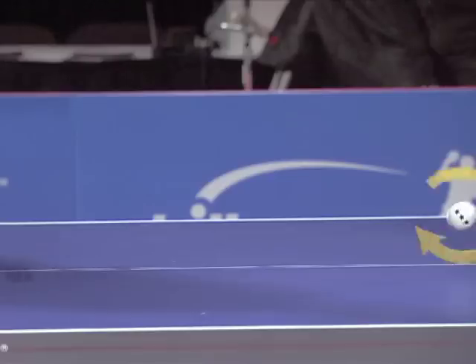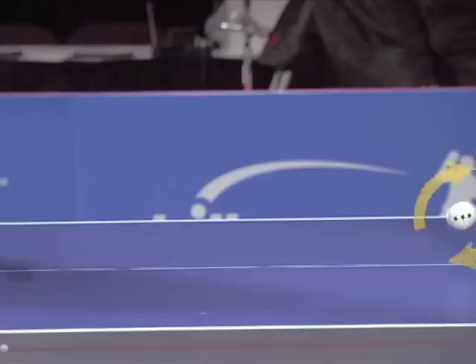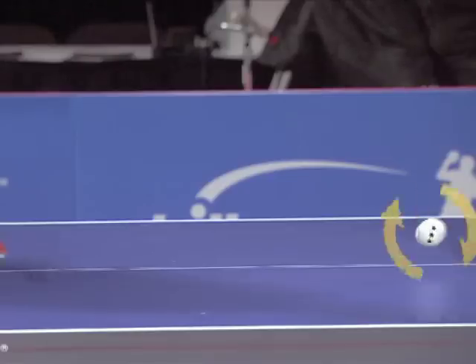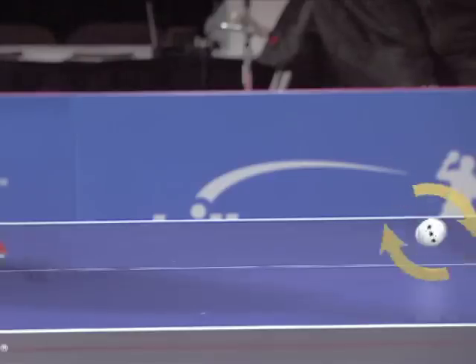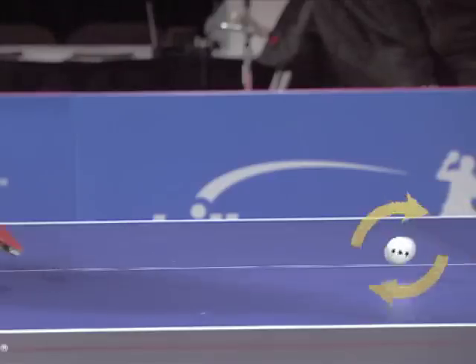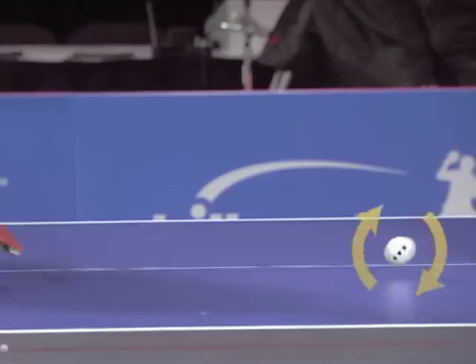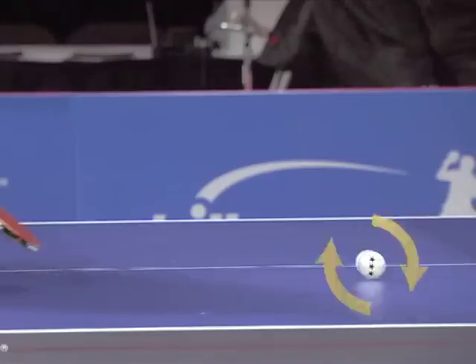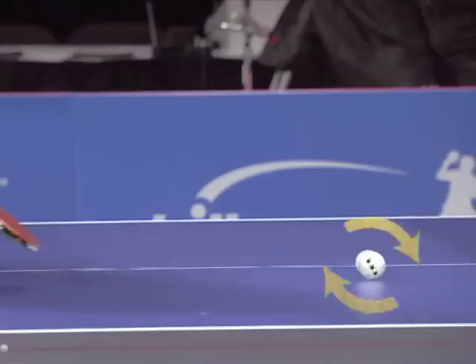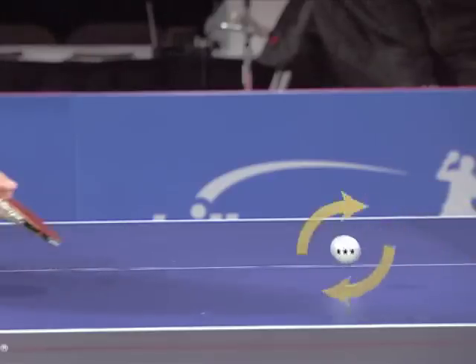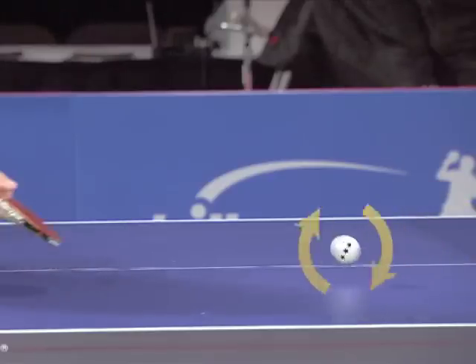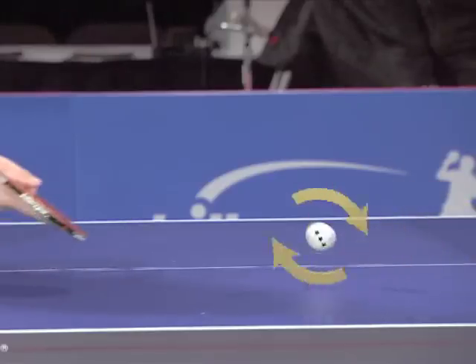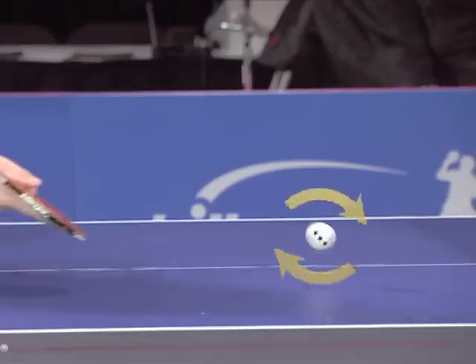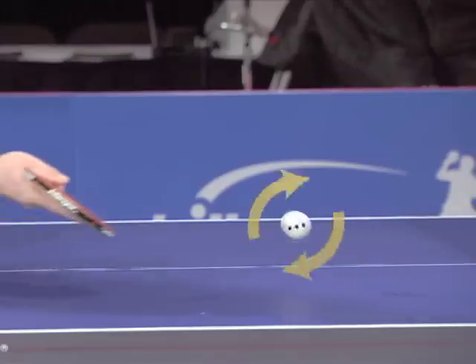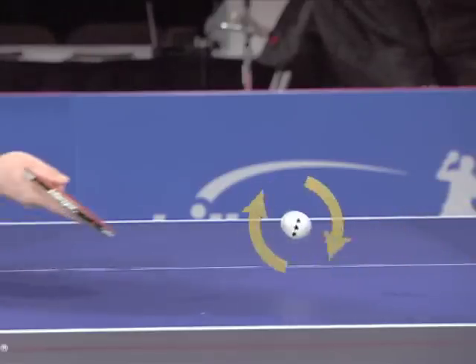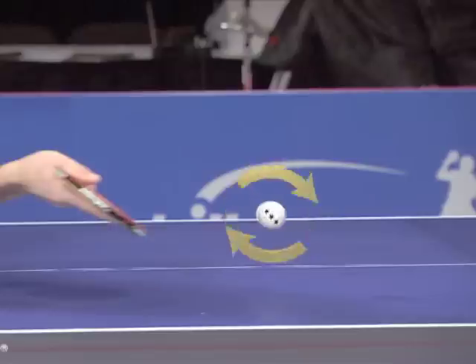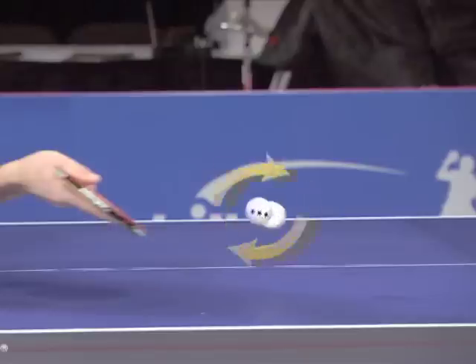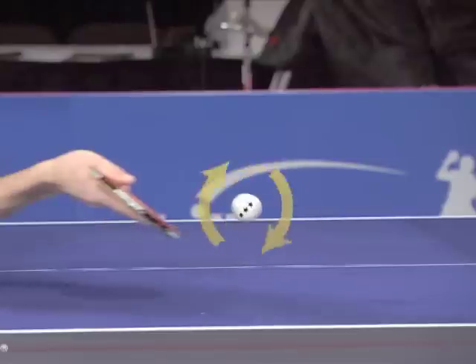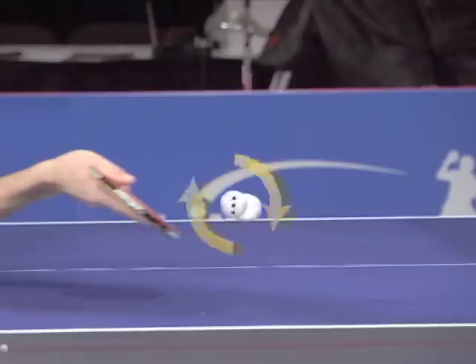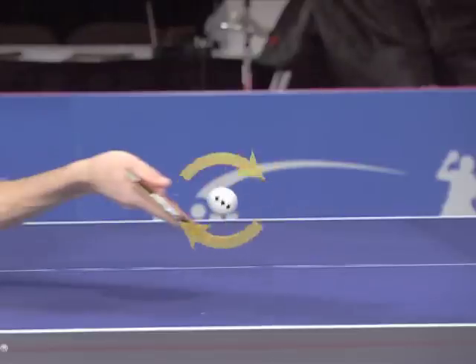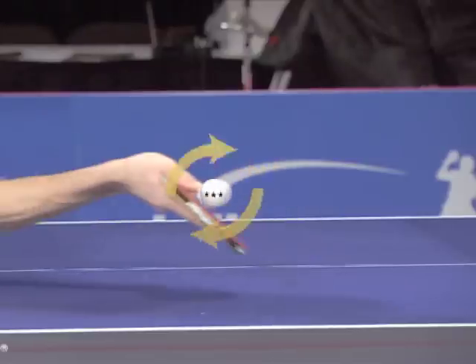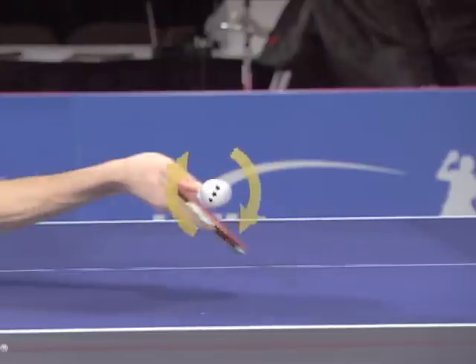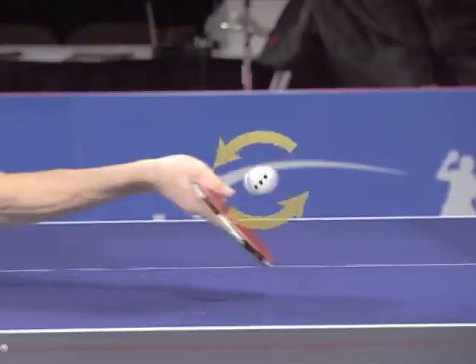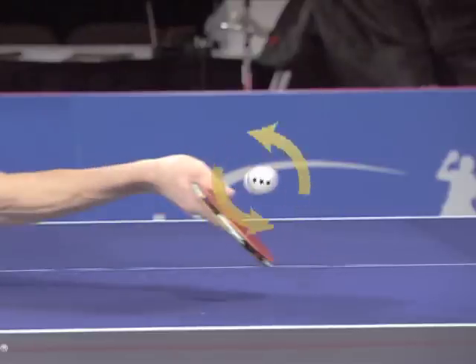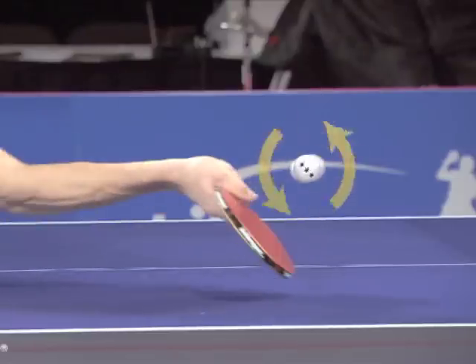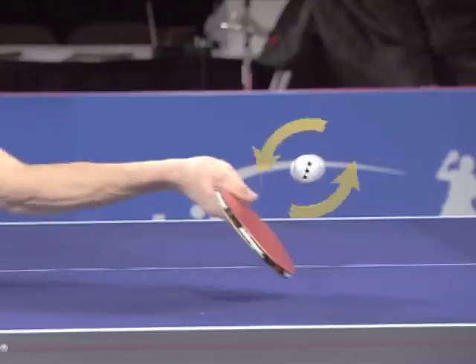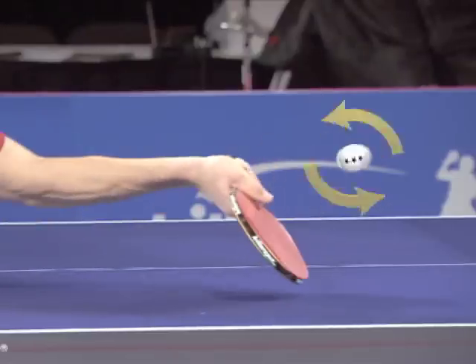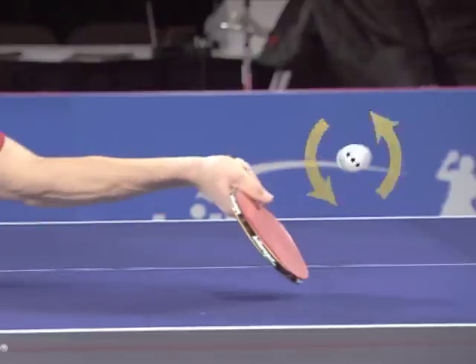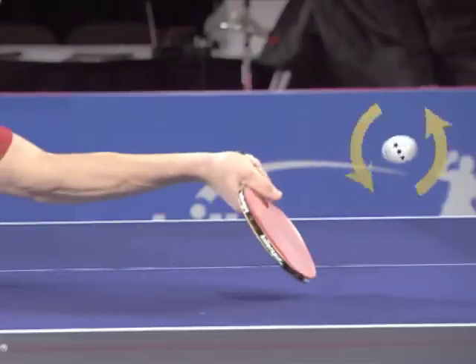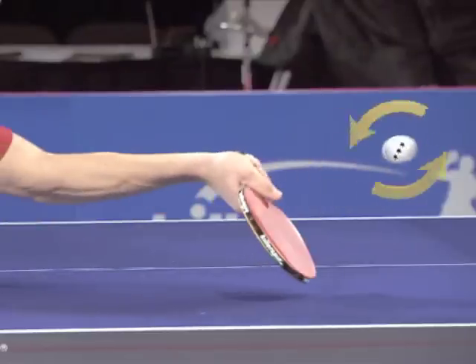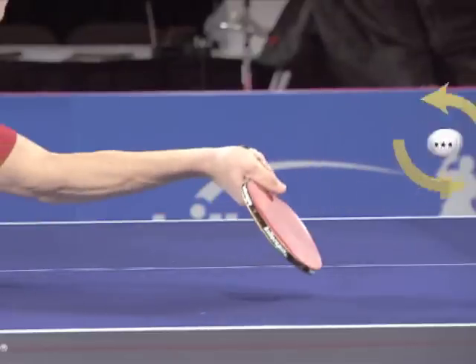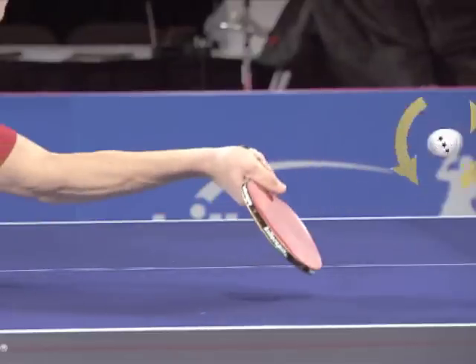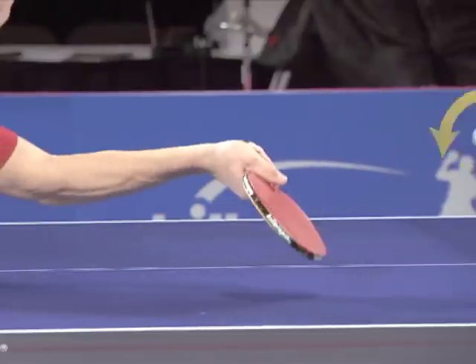Move towards the ball and balance your body before you touch it. Push forward under the ball and recover.